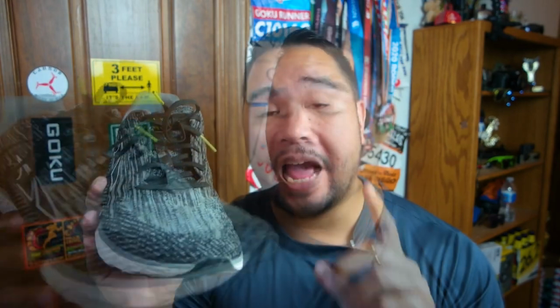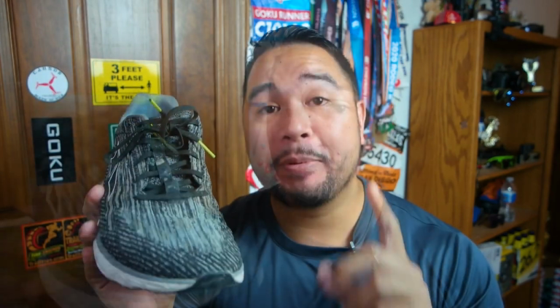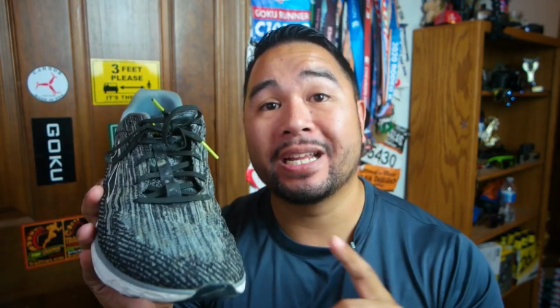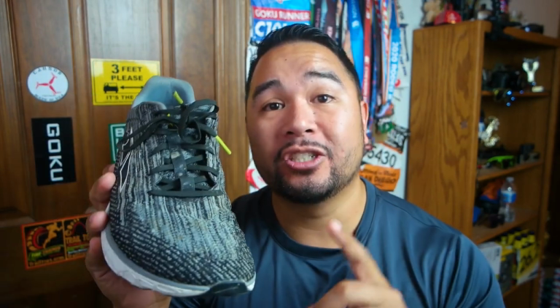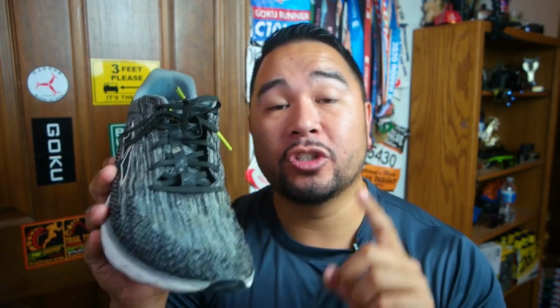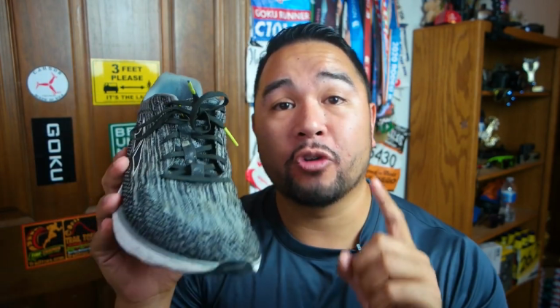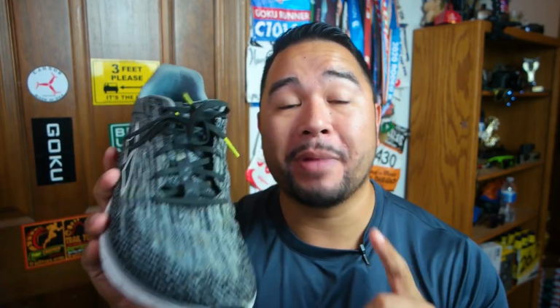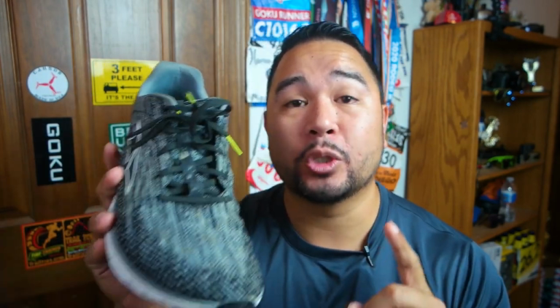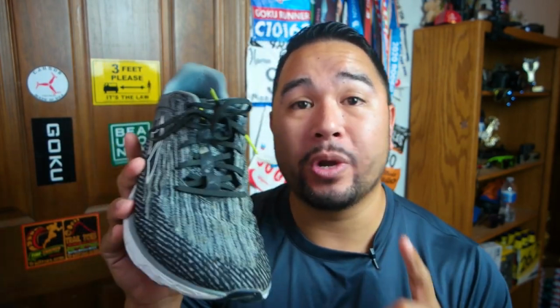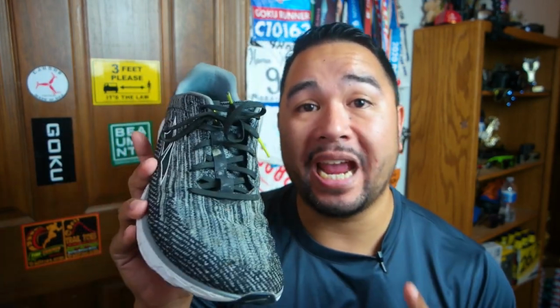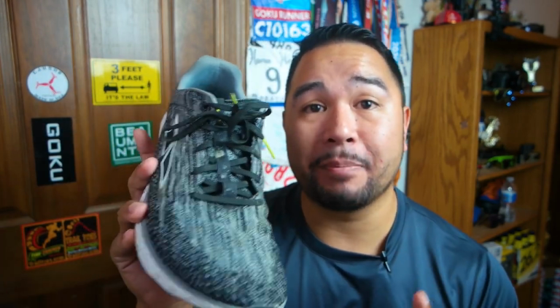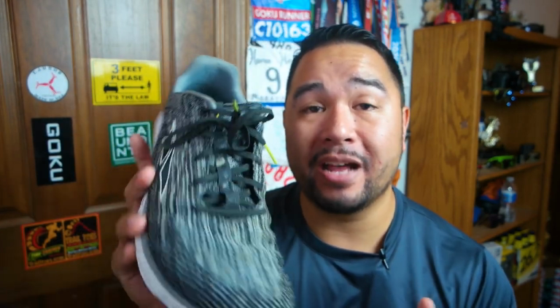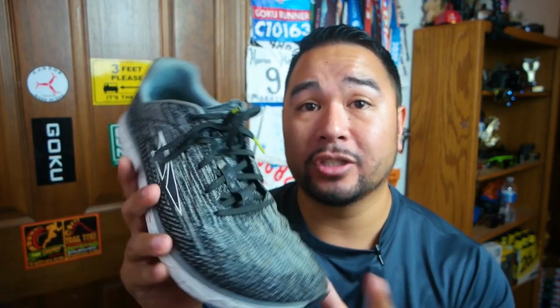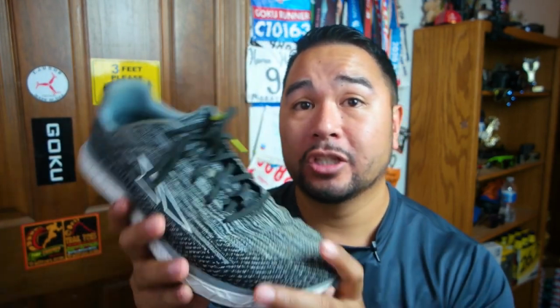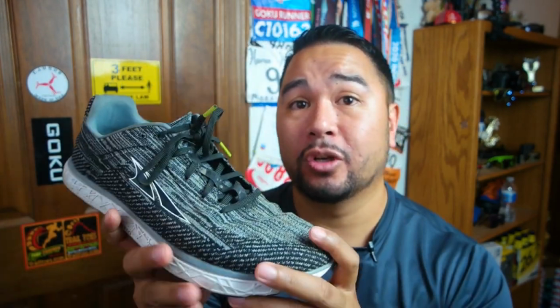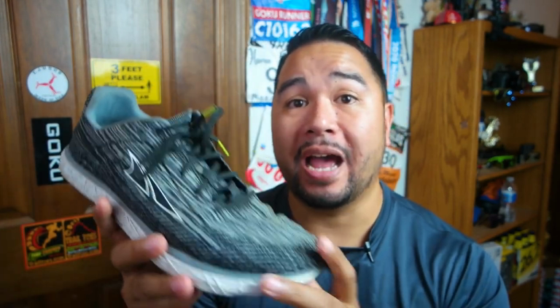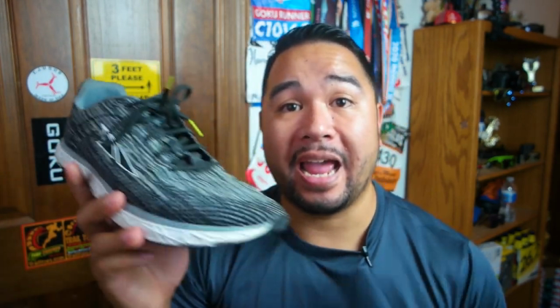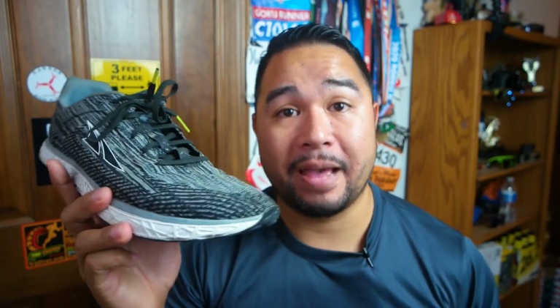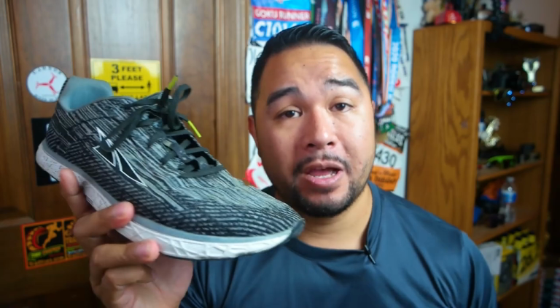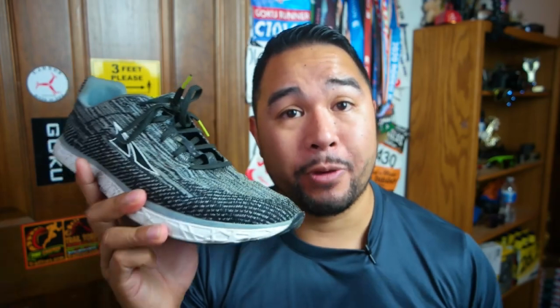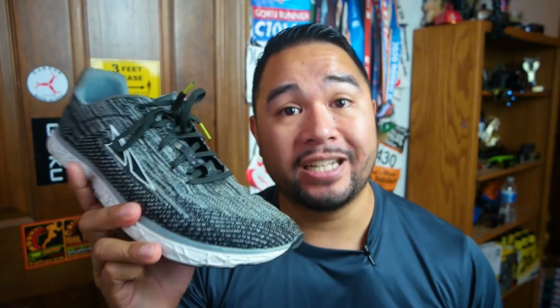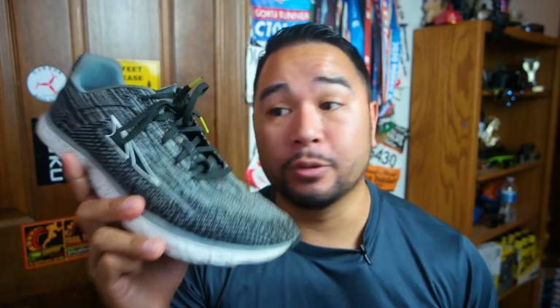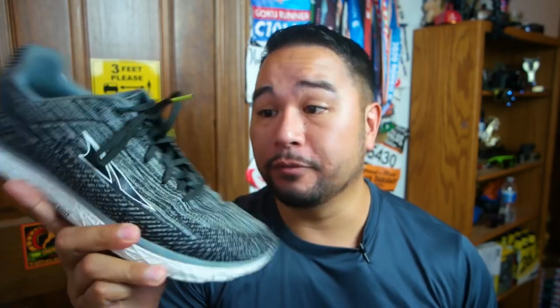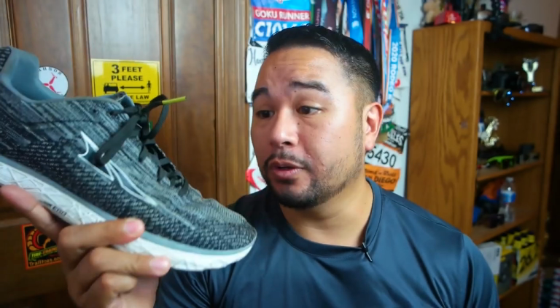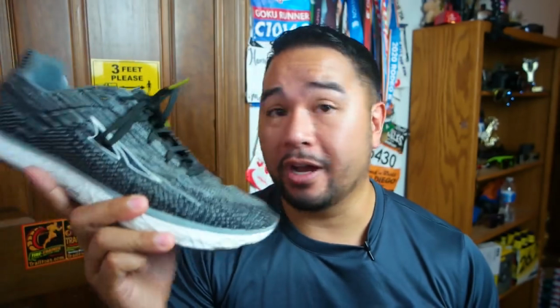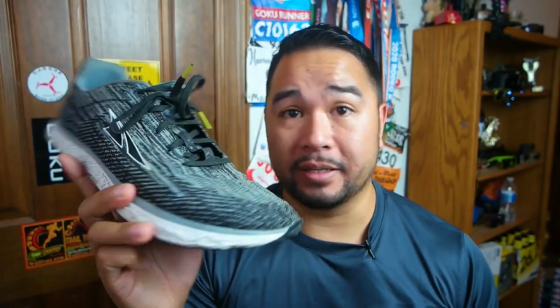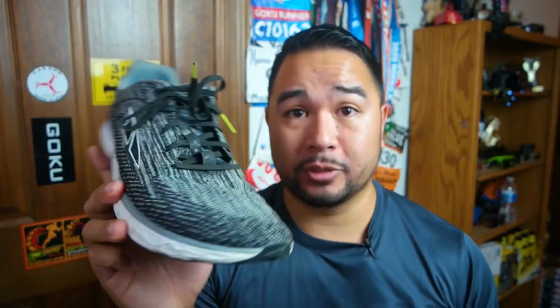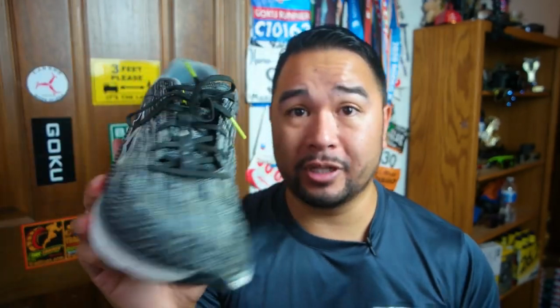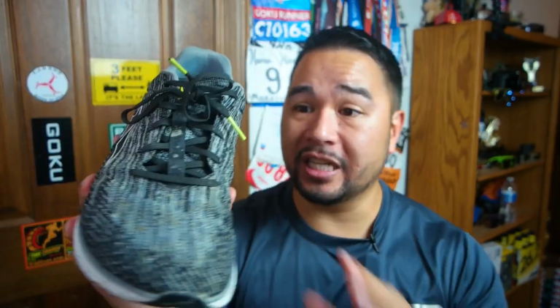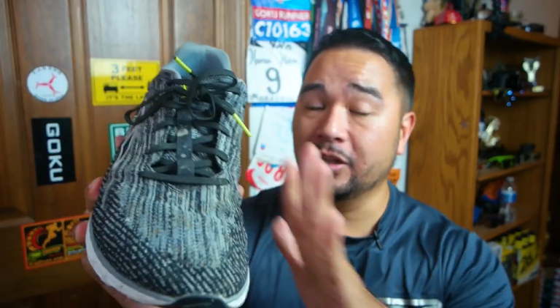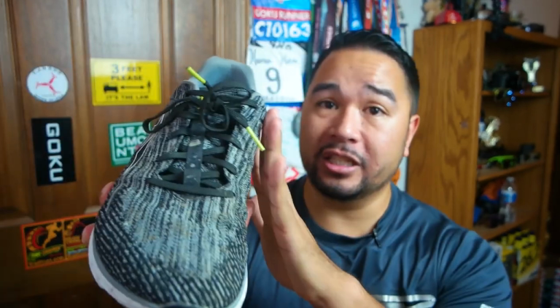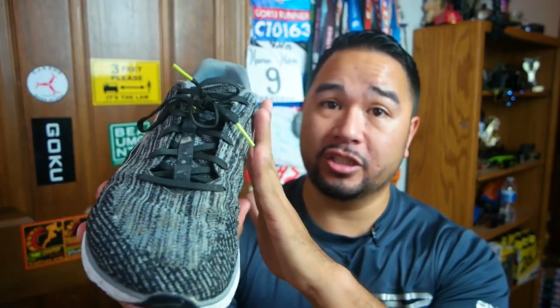I have been running in these shoes for about 28 miles, so I am ready to do a review on them. Let's take a look at the shoe.